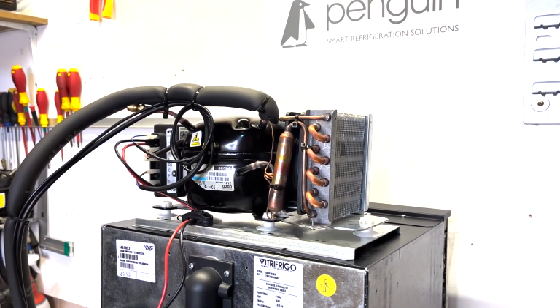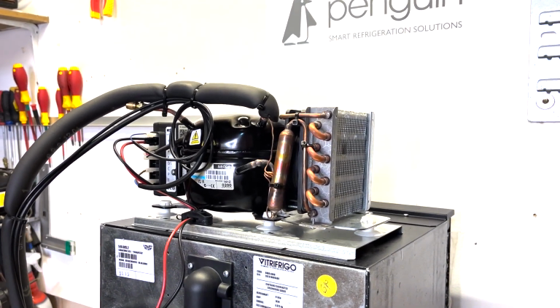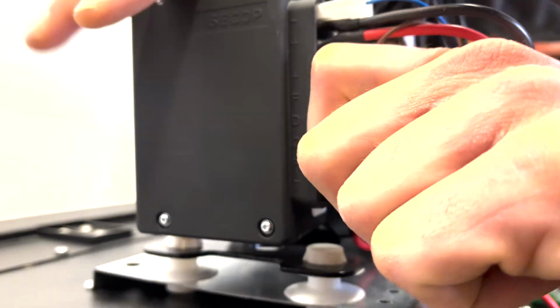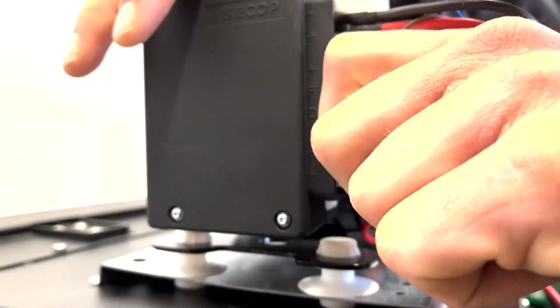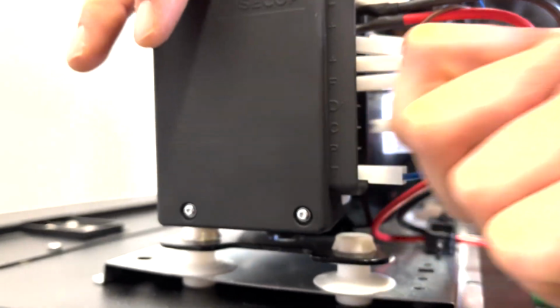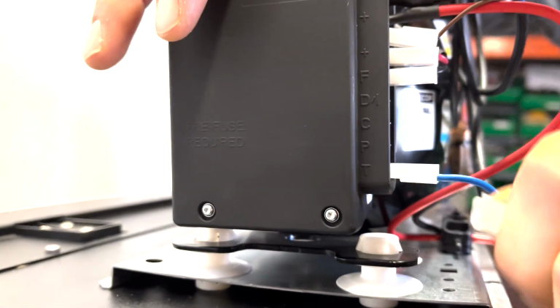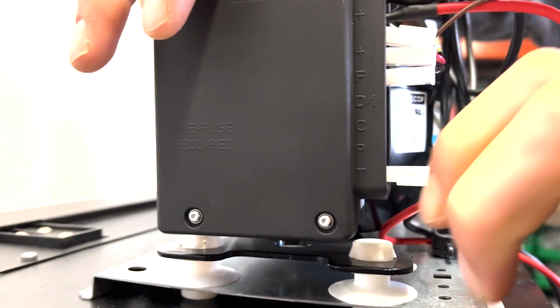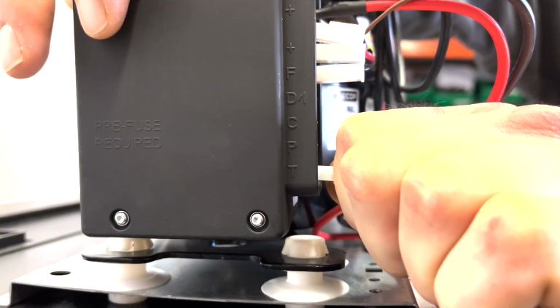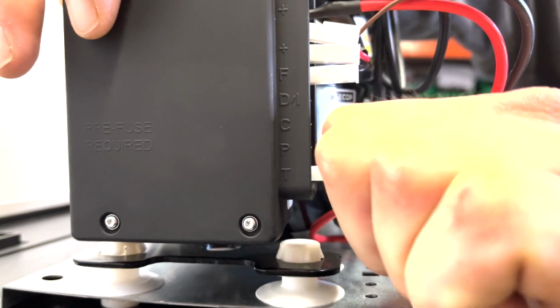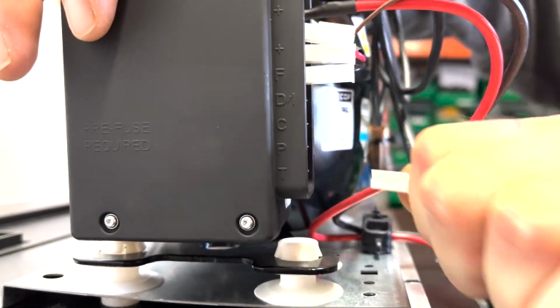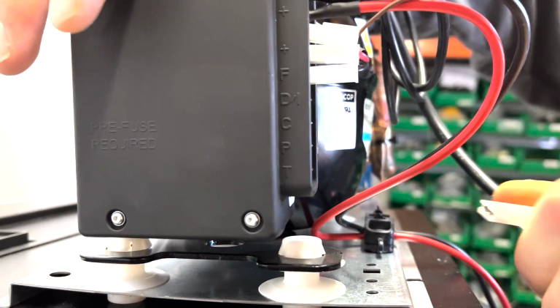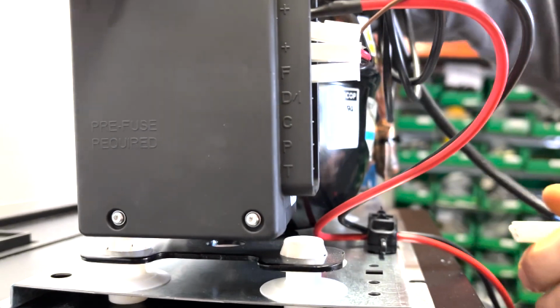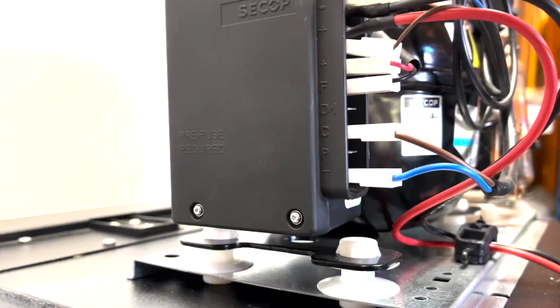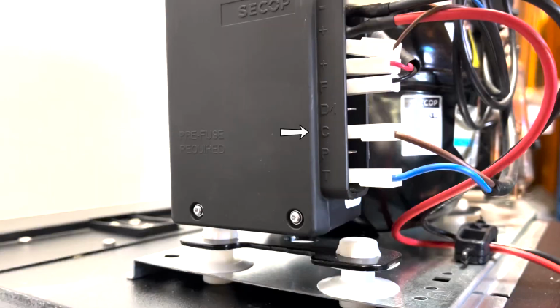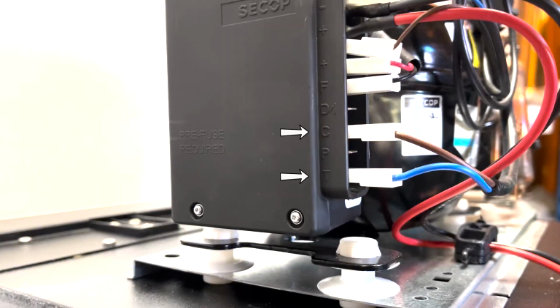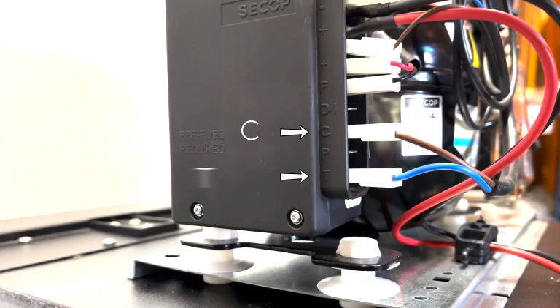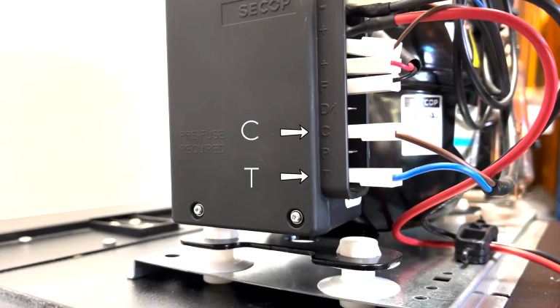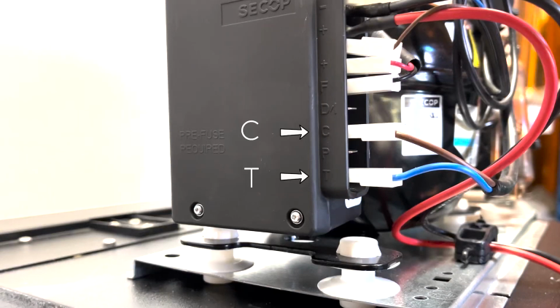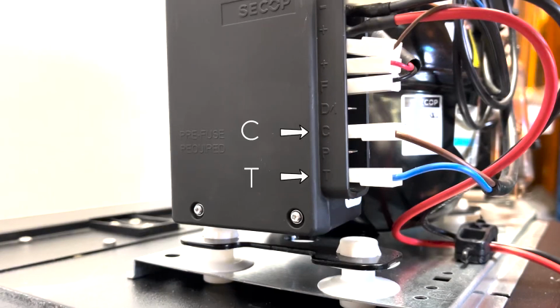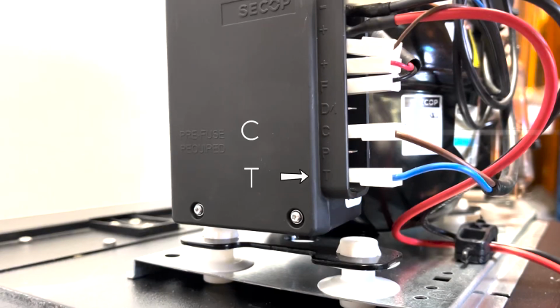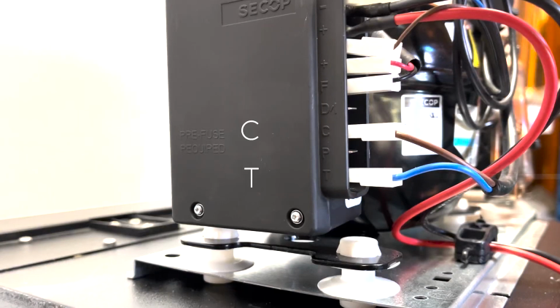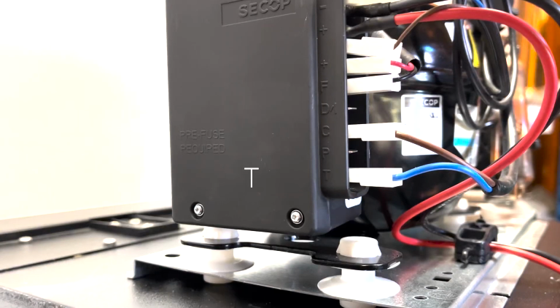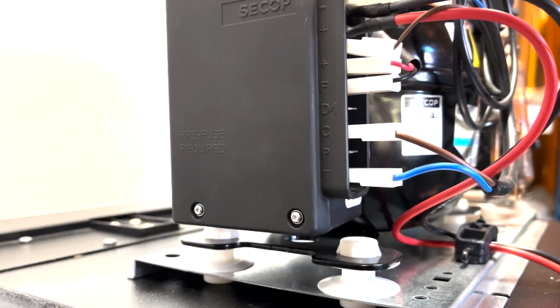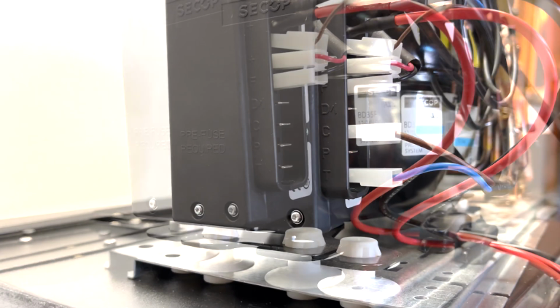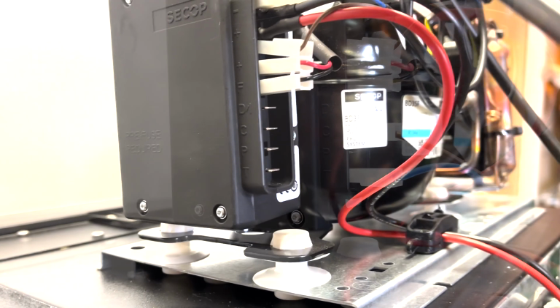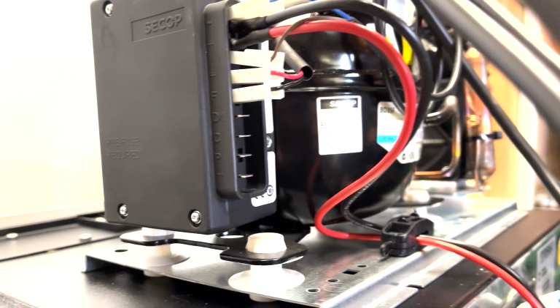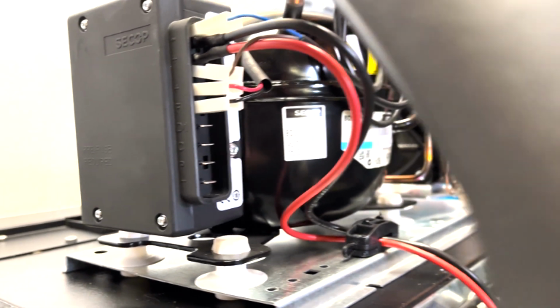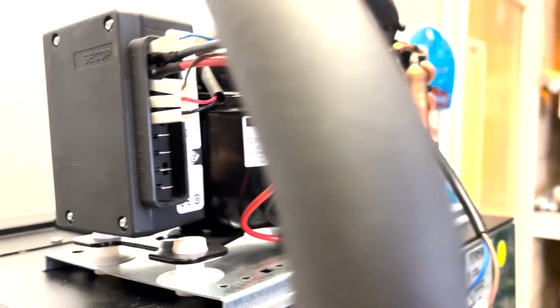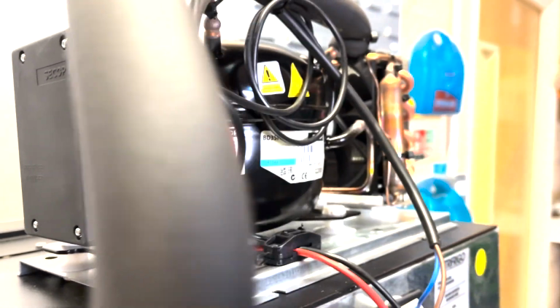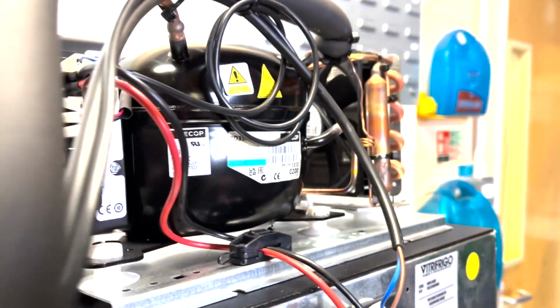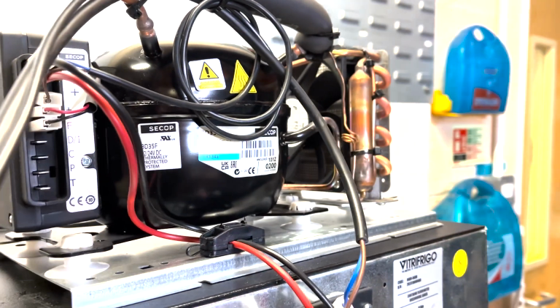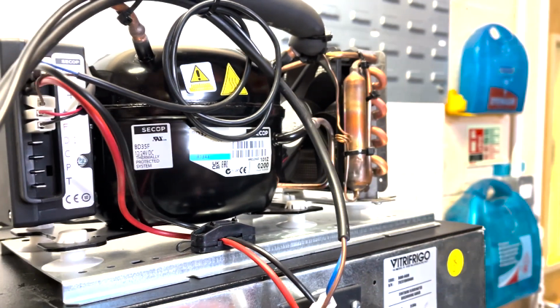You will need to disconnect the wires from the C and T terminals. The compressor will turn off.